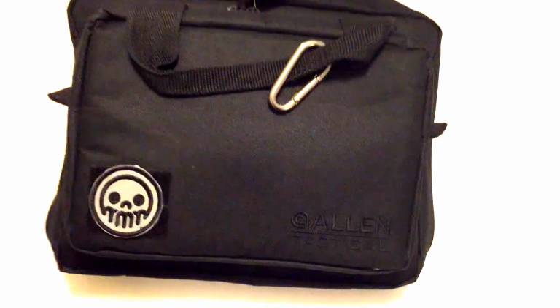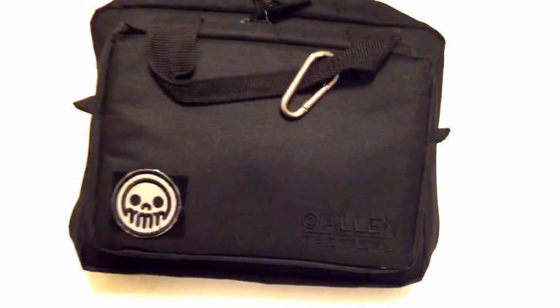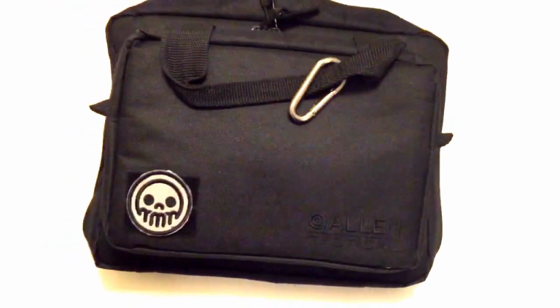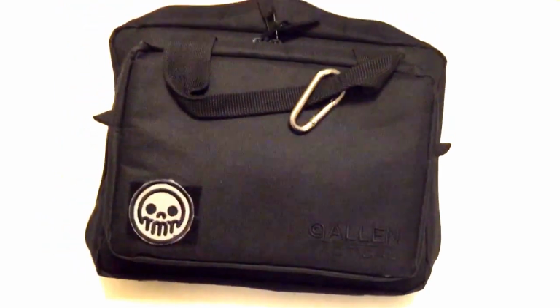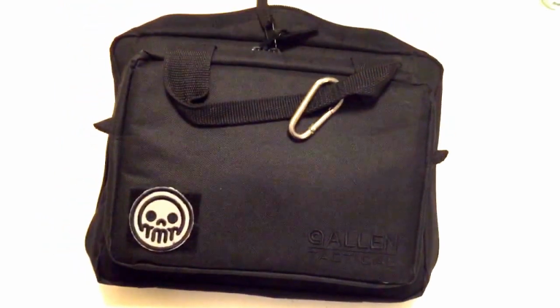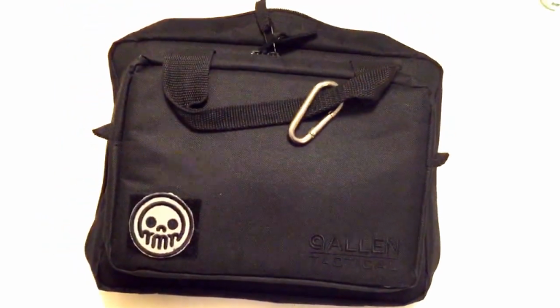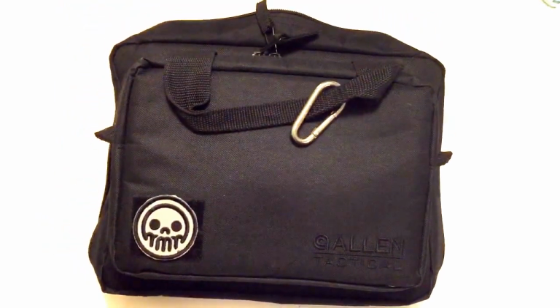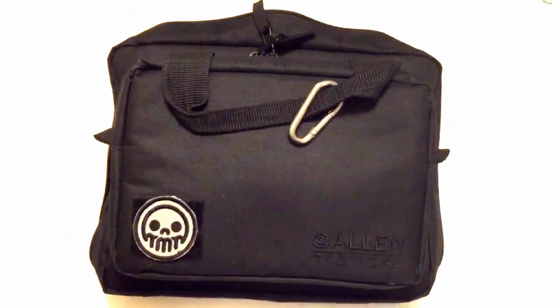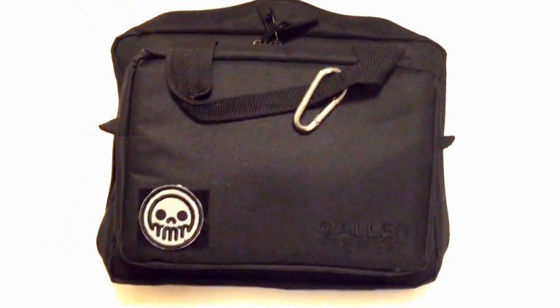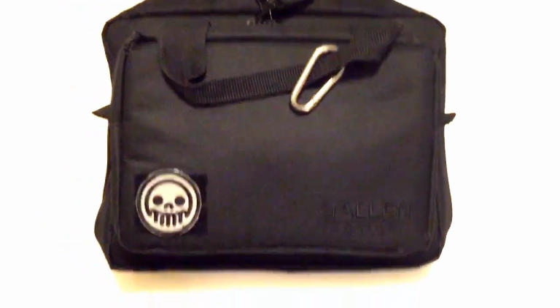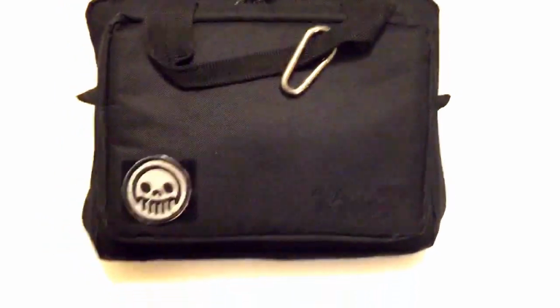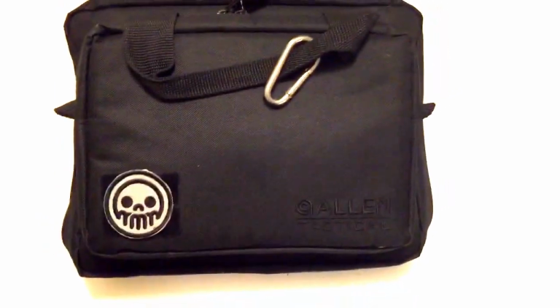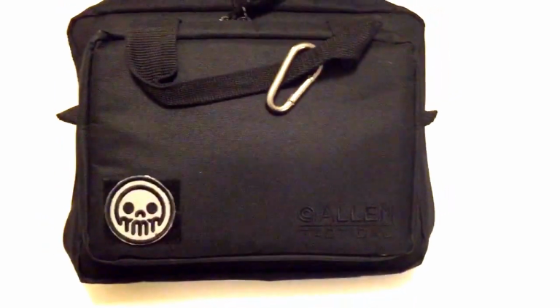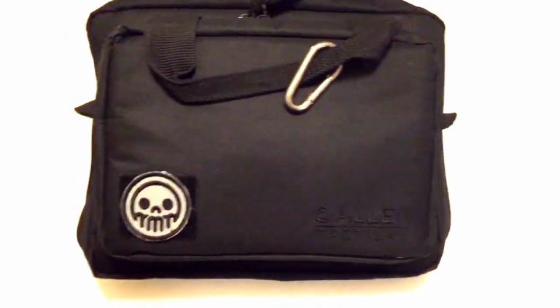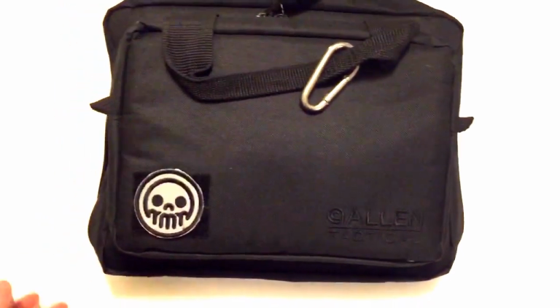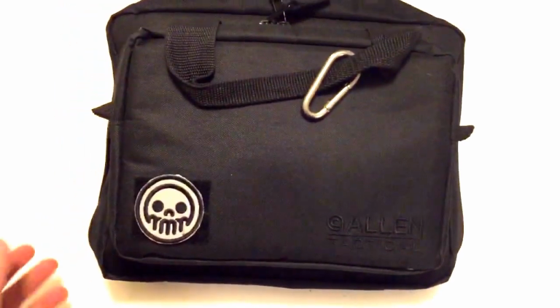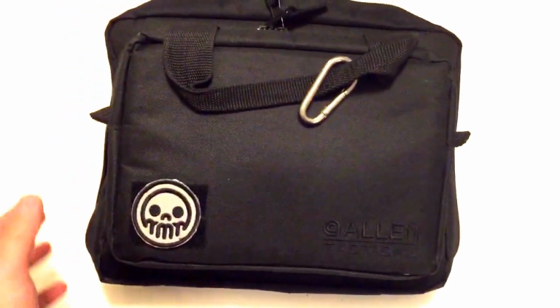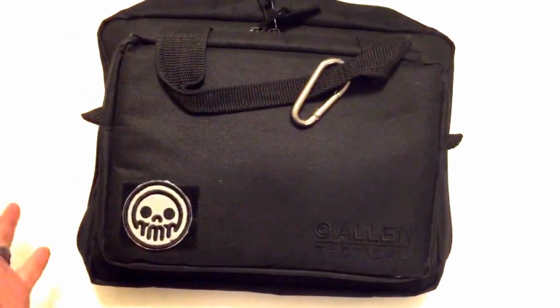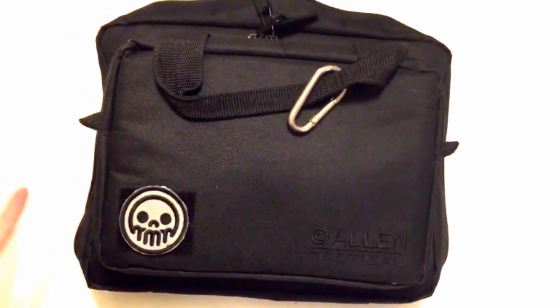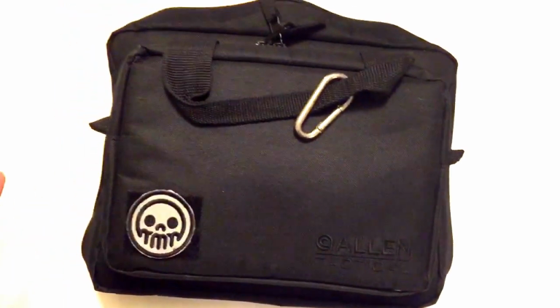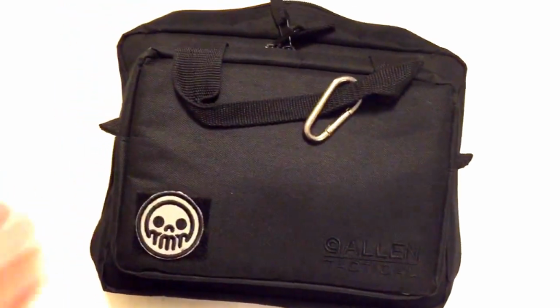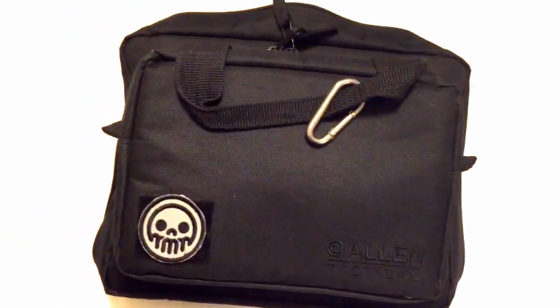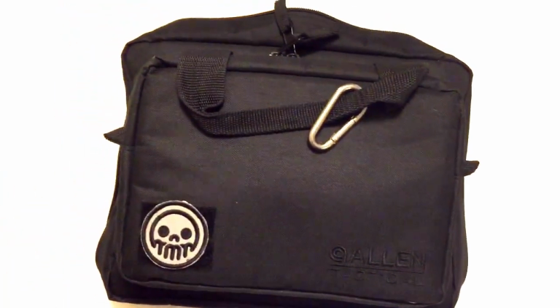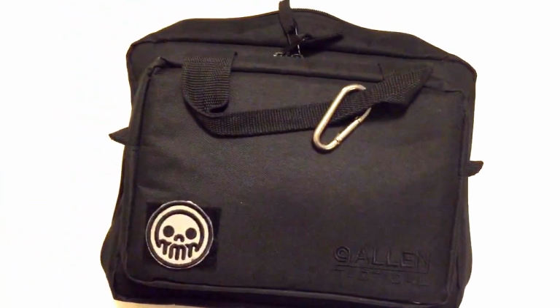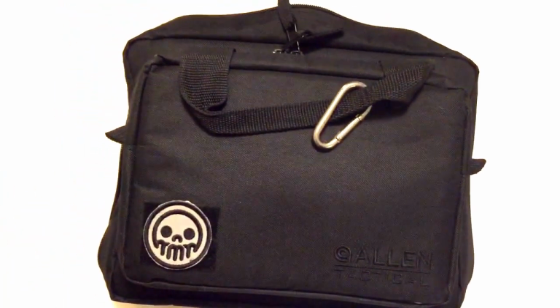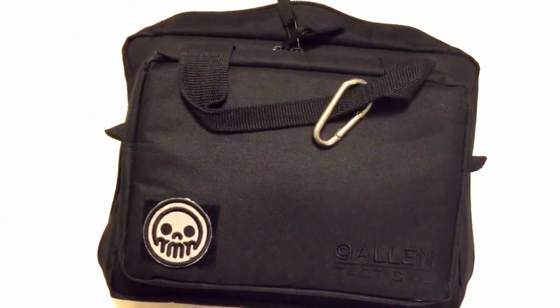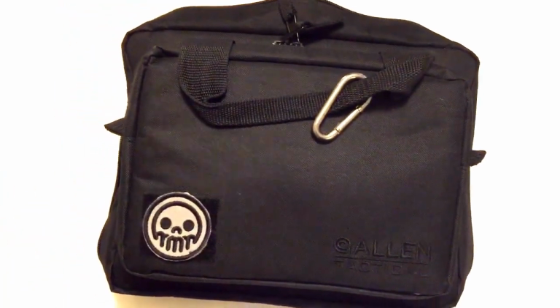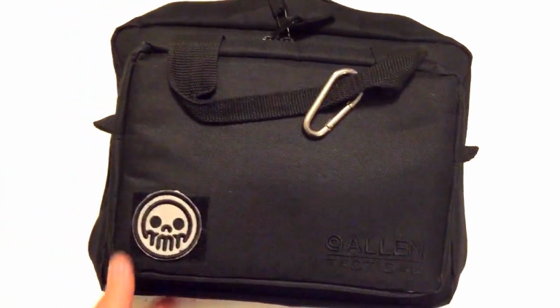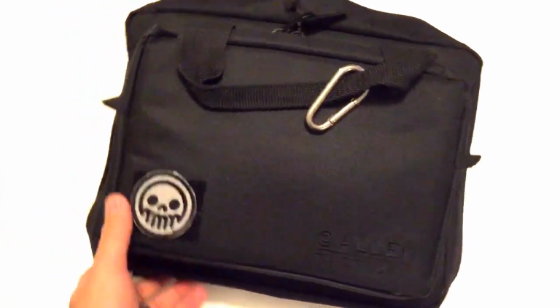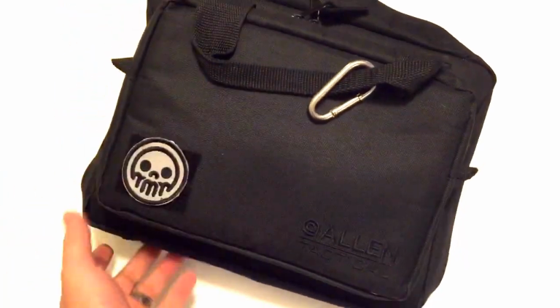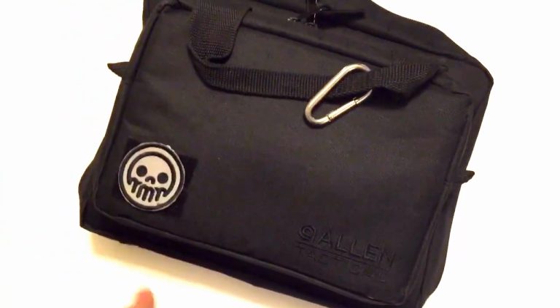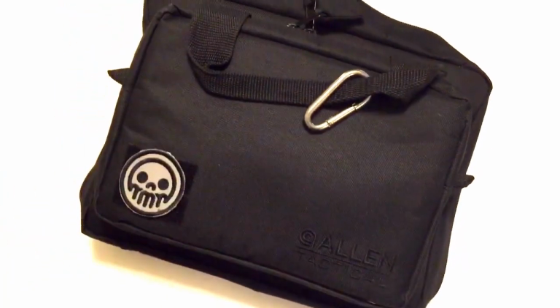Hey guys, it's Metro here. Sorry for the shaky cam, but I packed away my tripod and I haven't really taken it out yet.